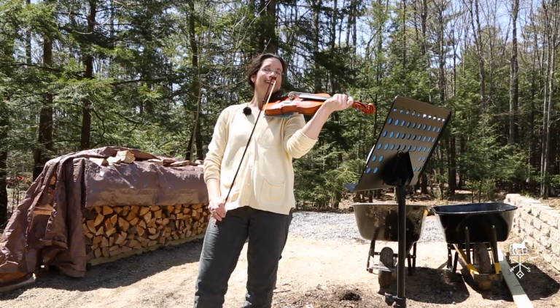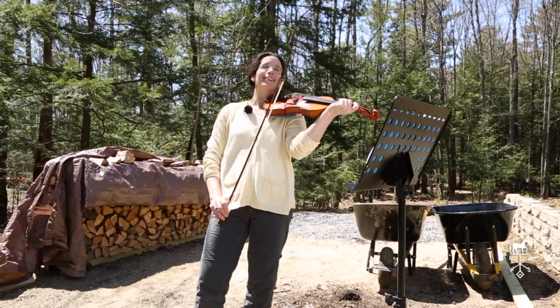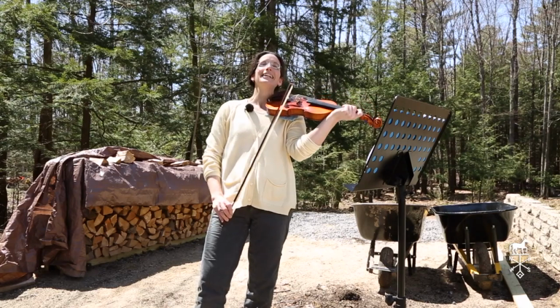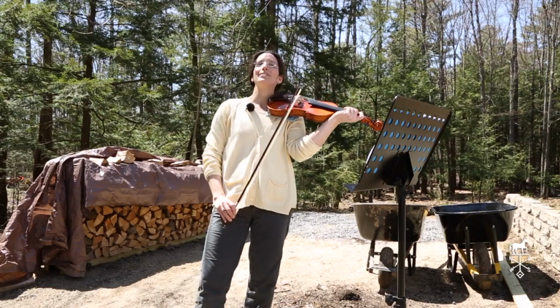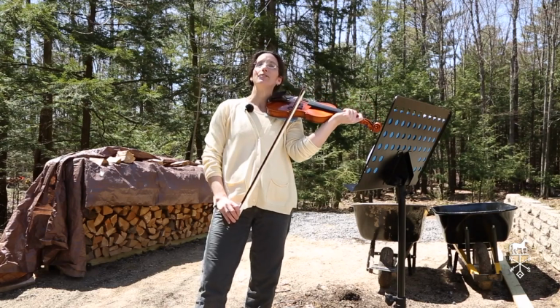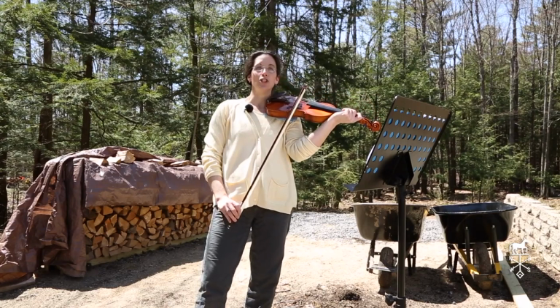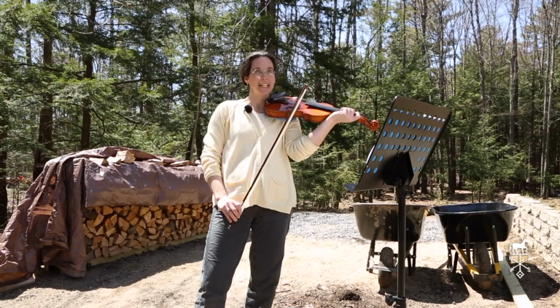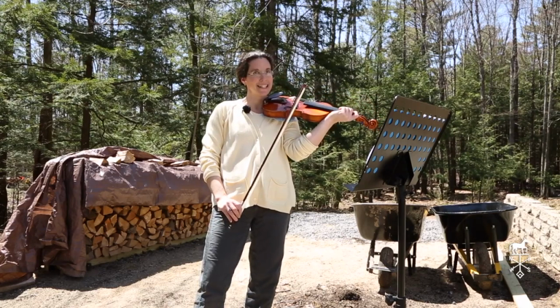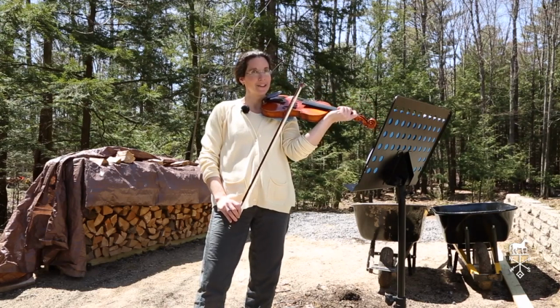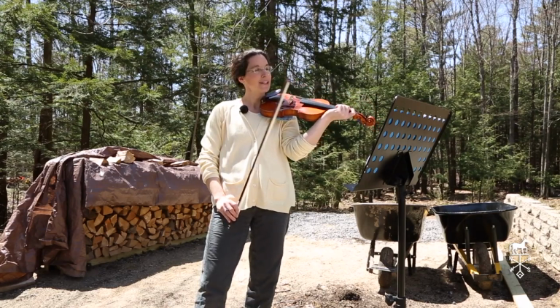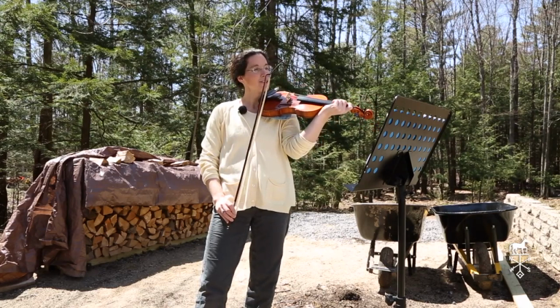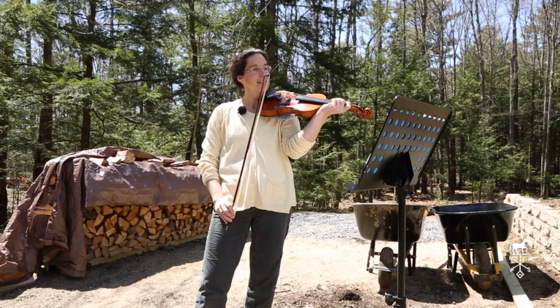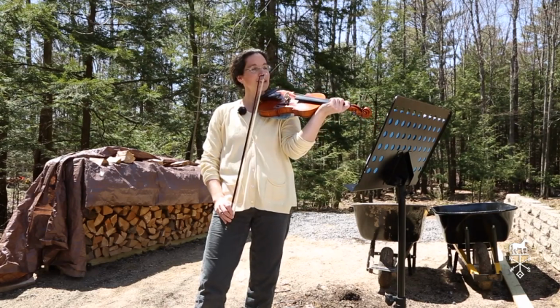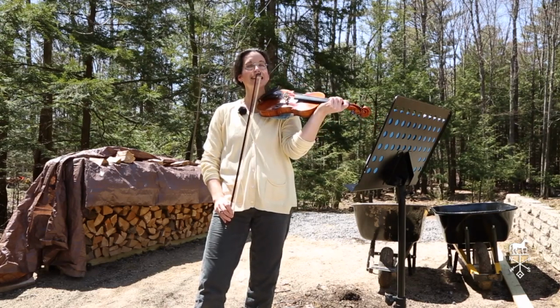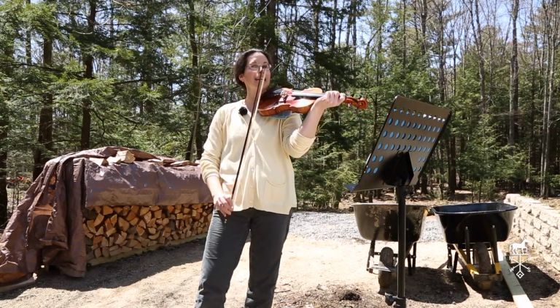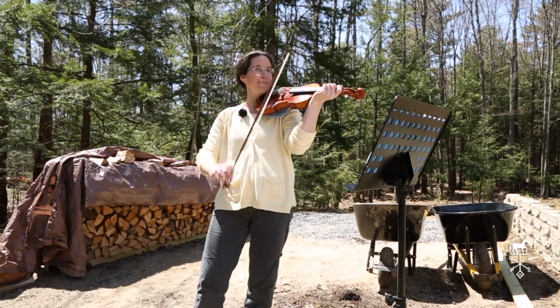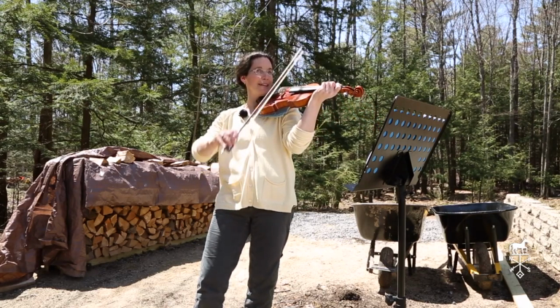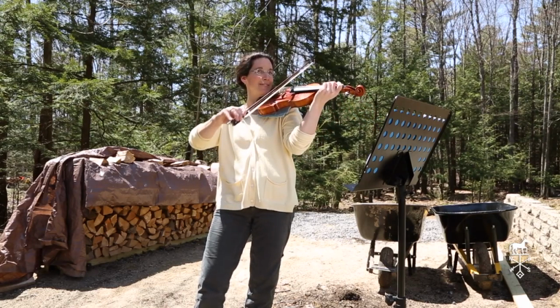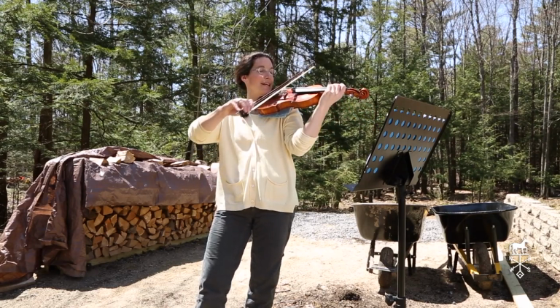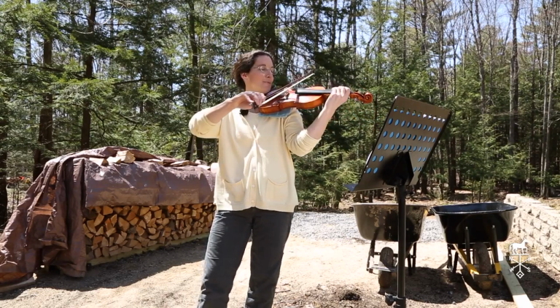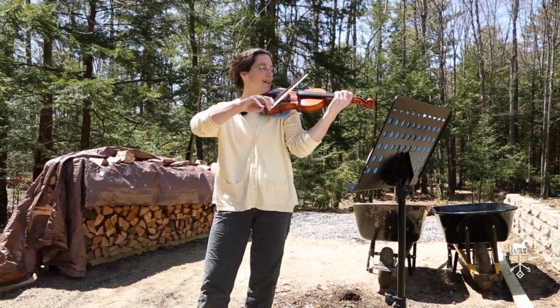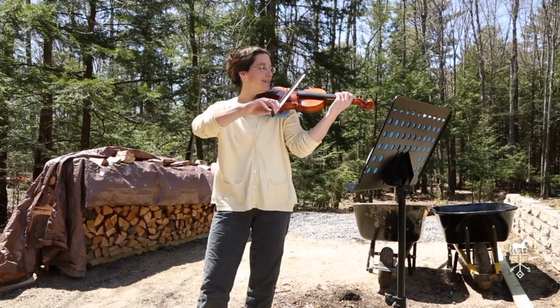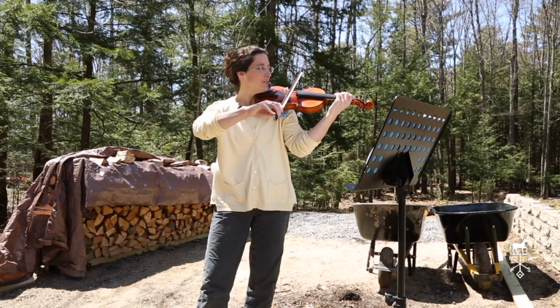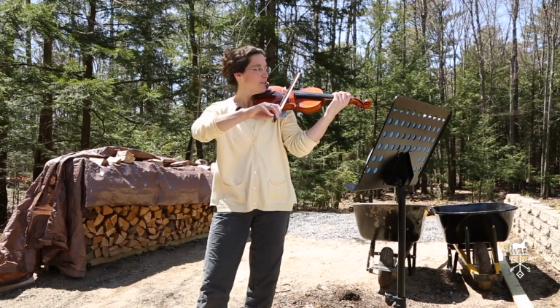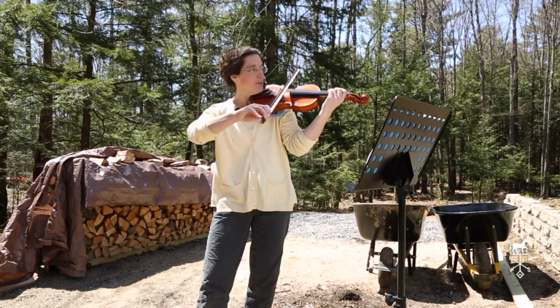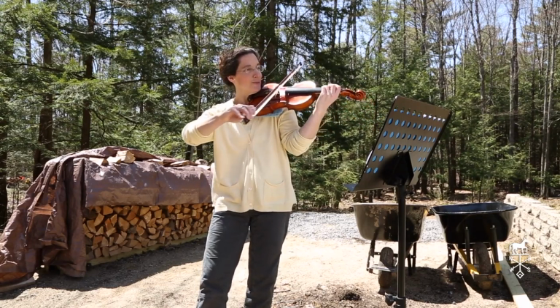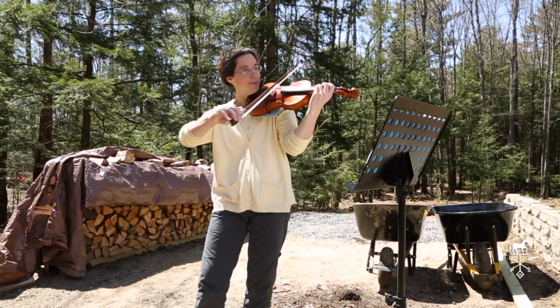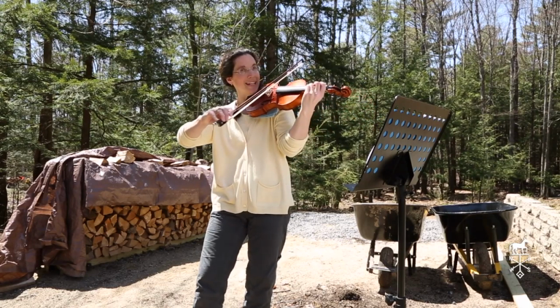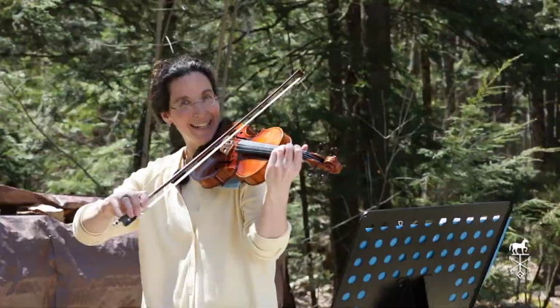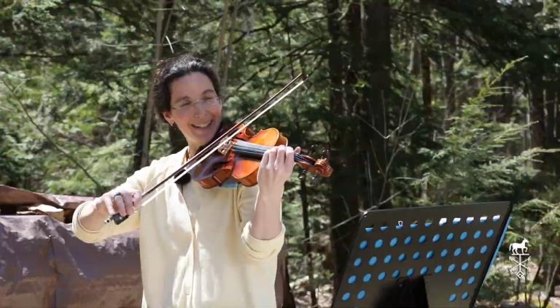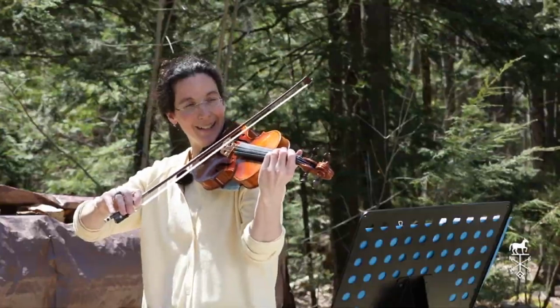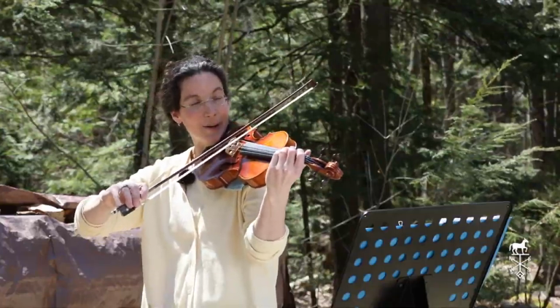All right, so now G scale, right on your G string, same thing. Ready? One, two. Ready? Go.